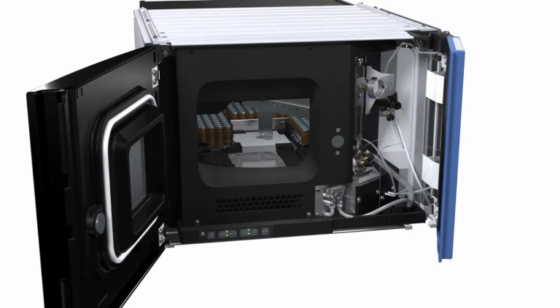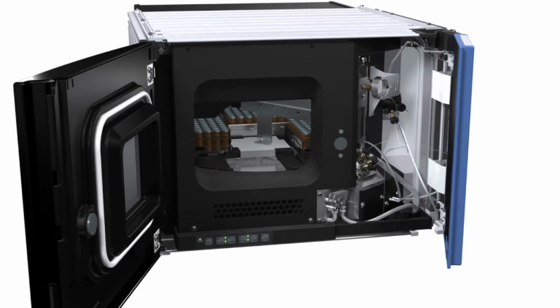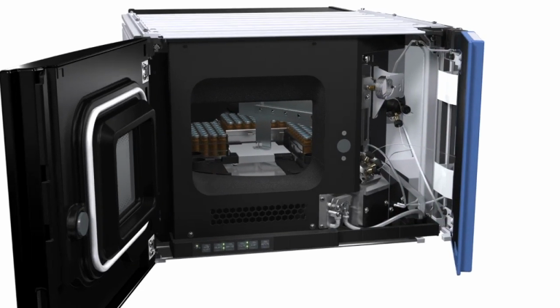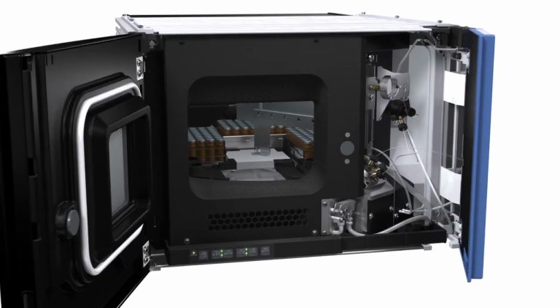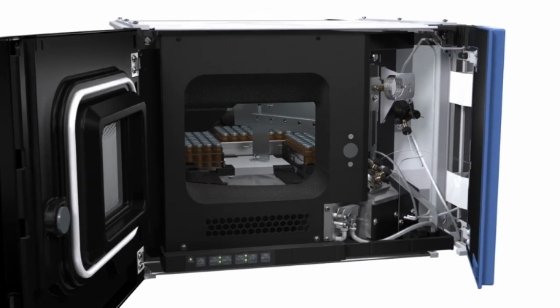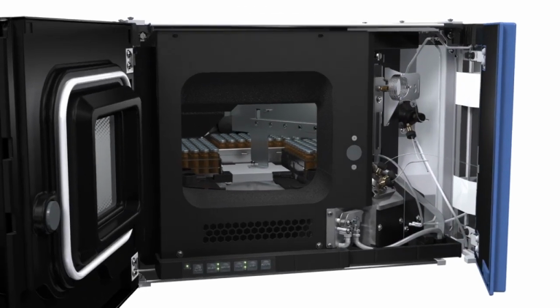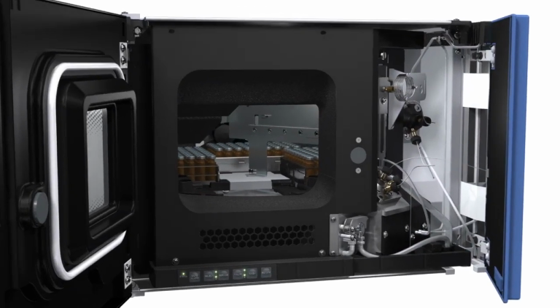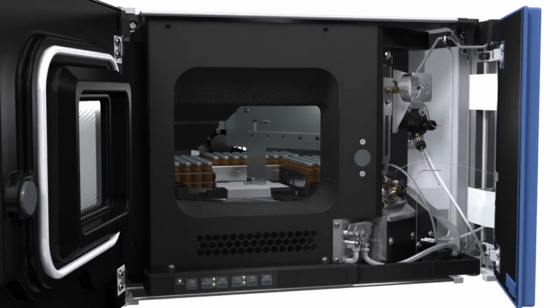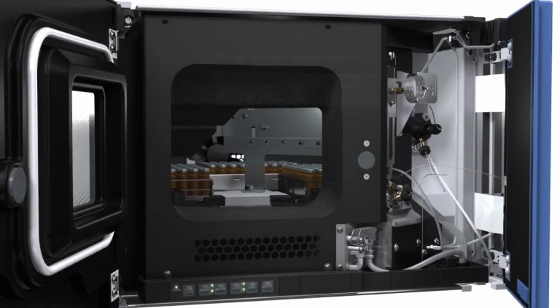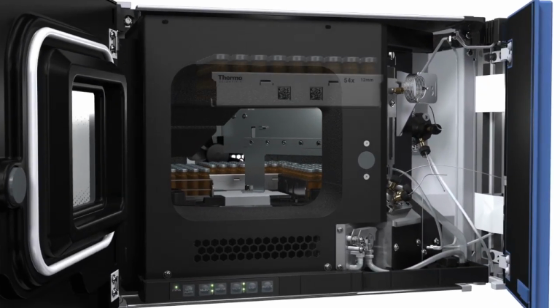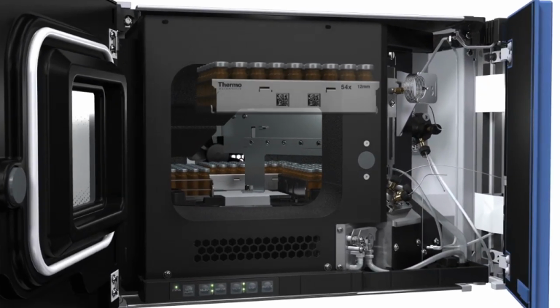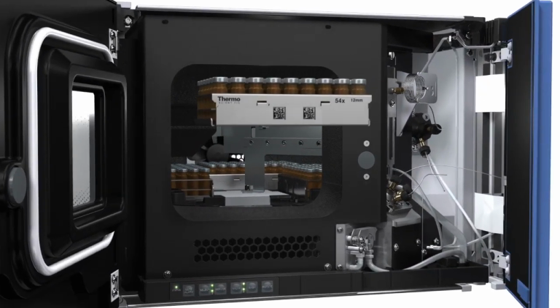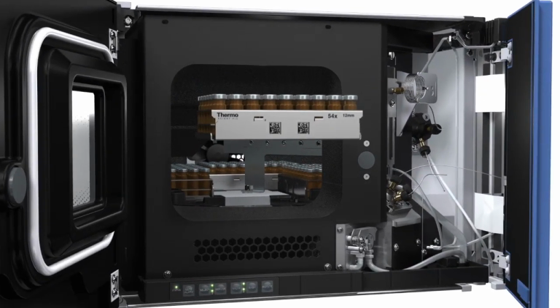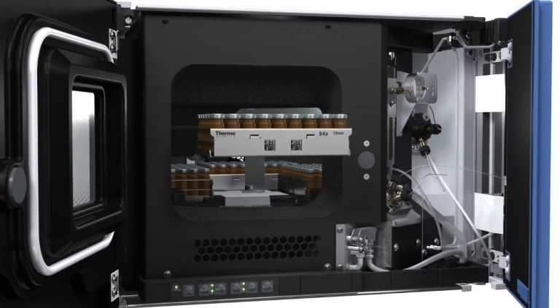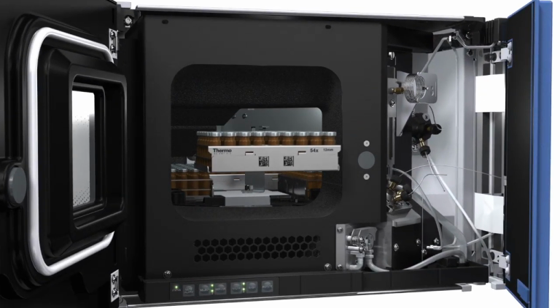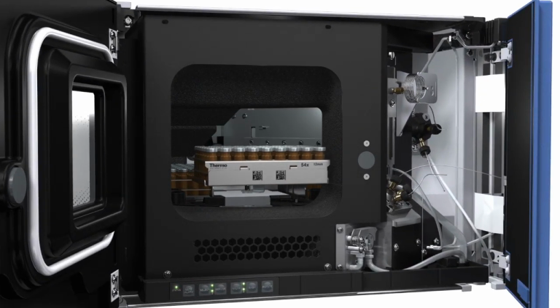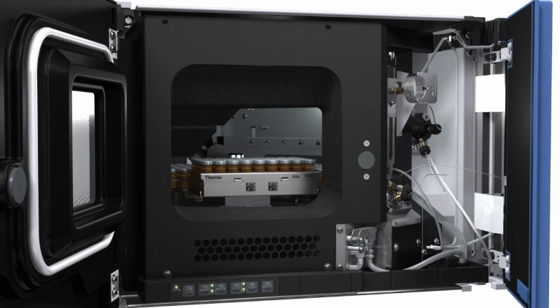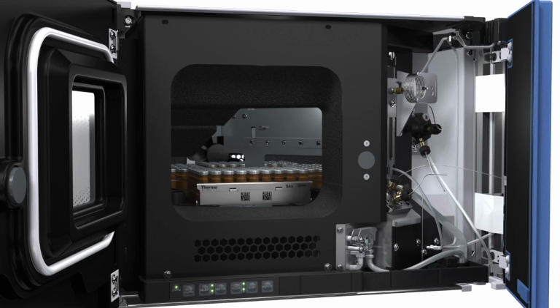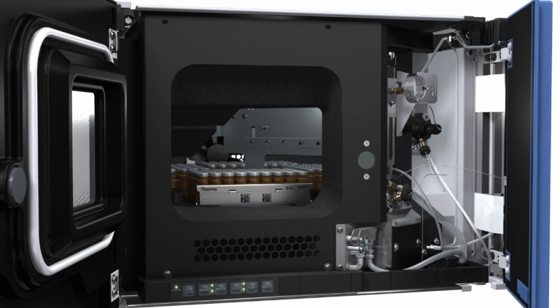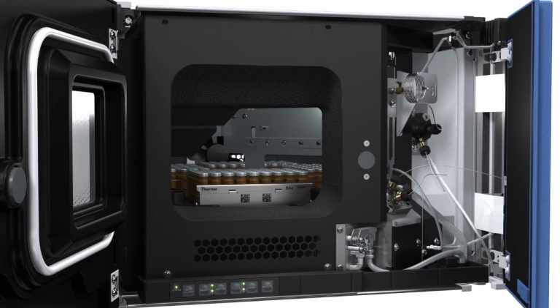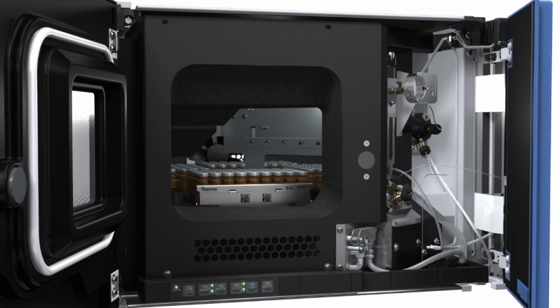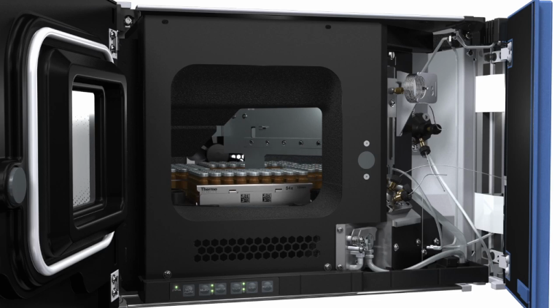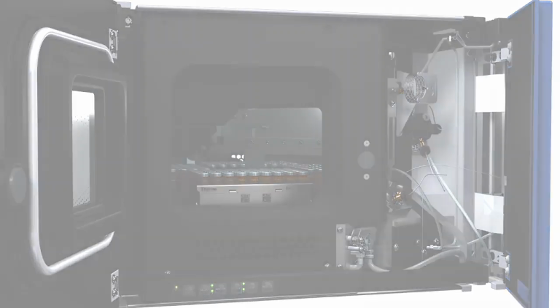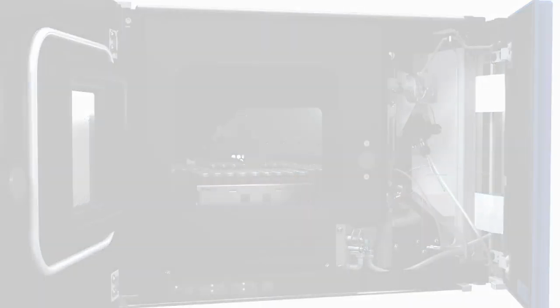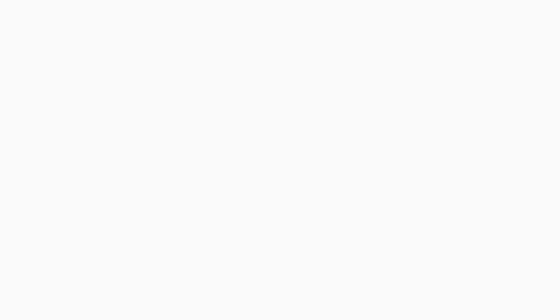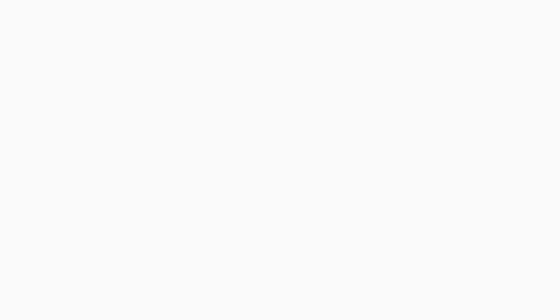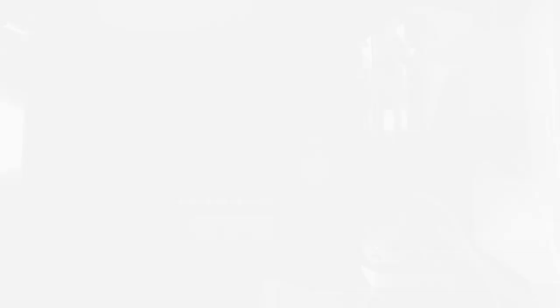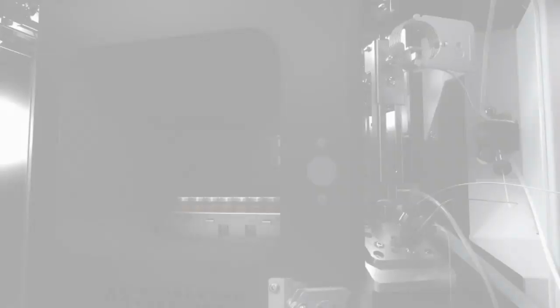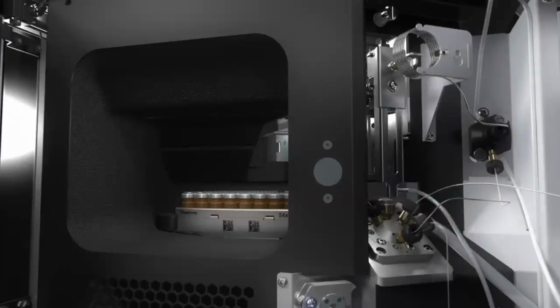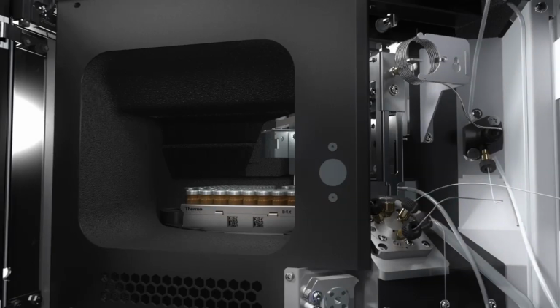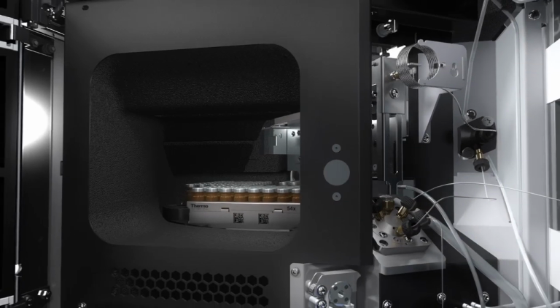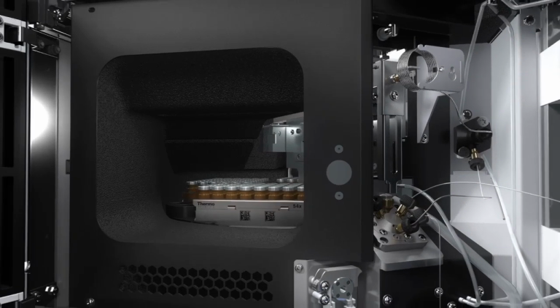Barcode reading integrated into the system and intelligent software allow for managing all these sample racks or well plates.